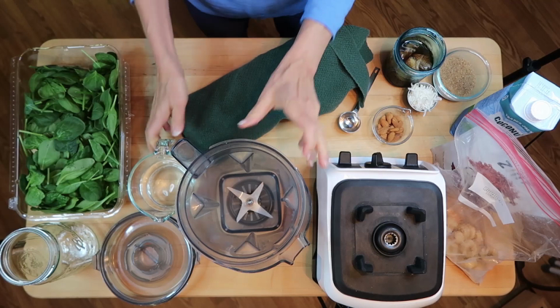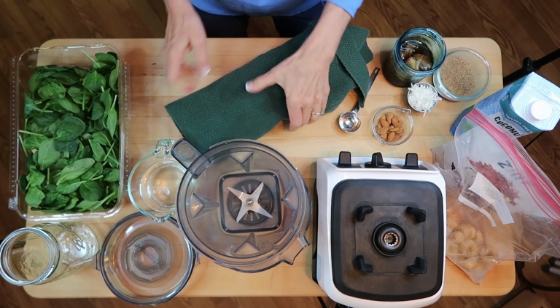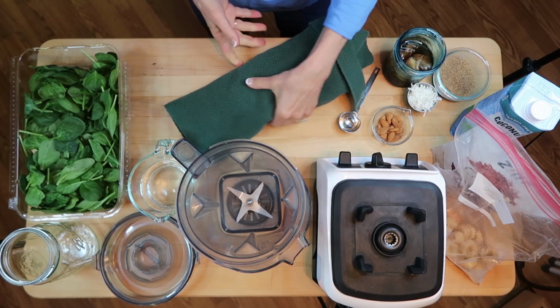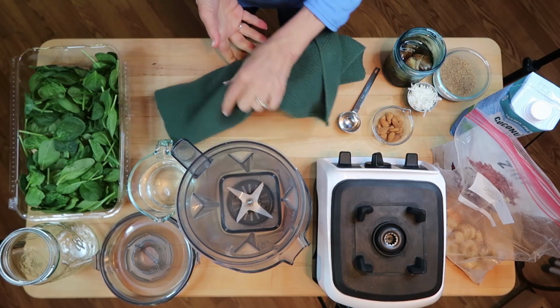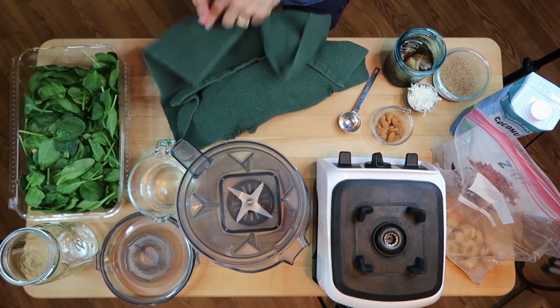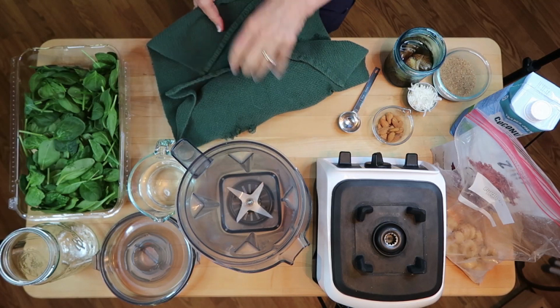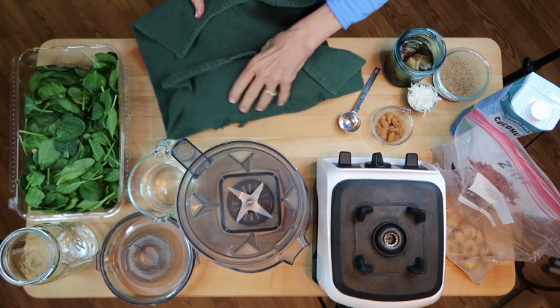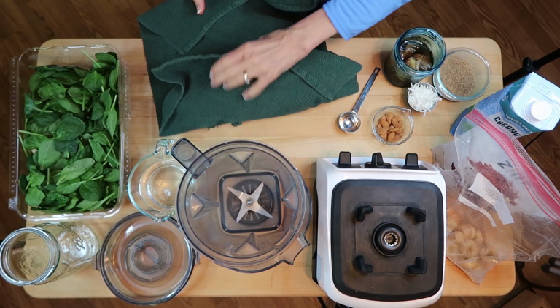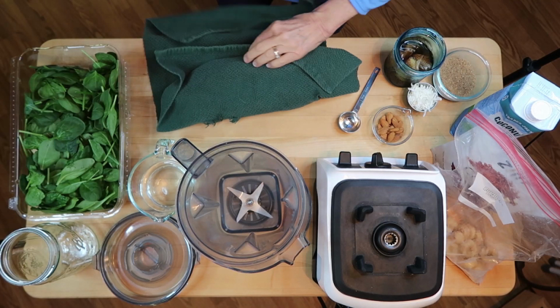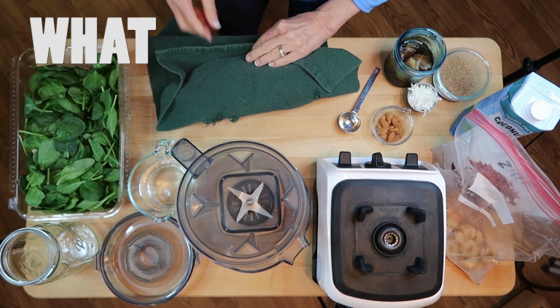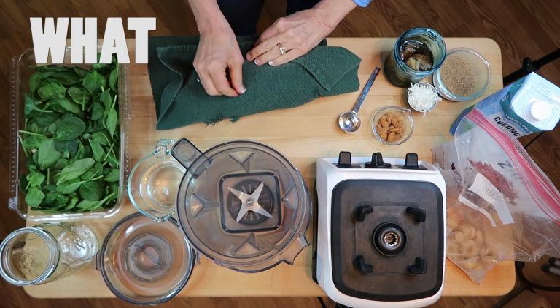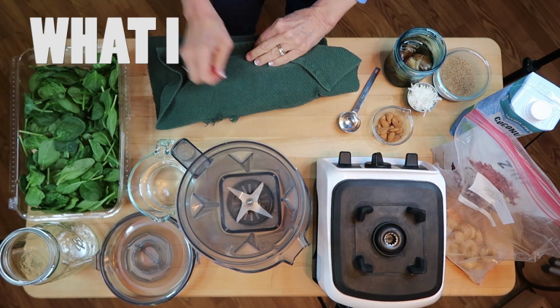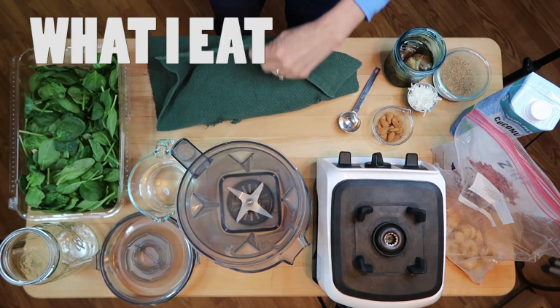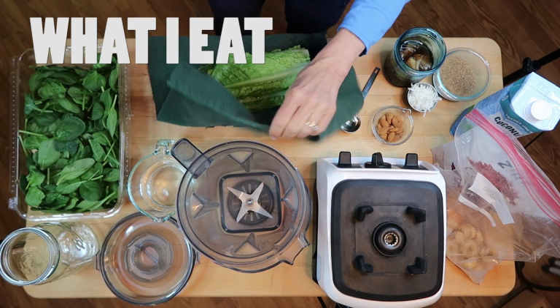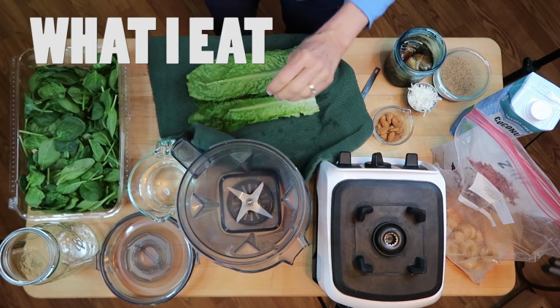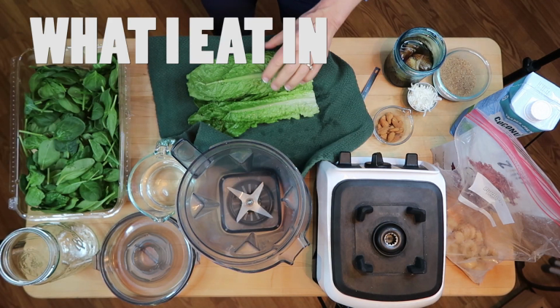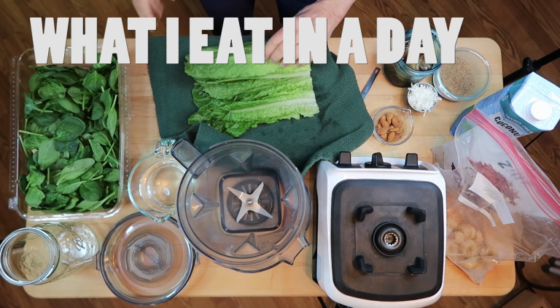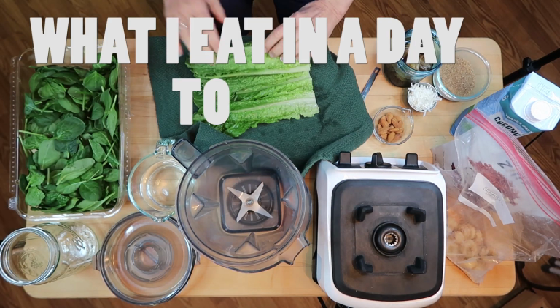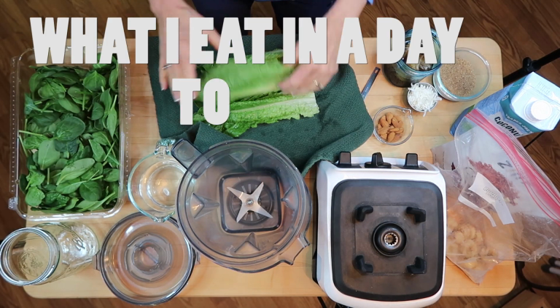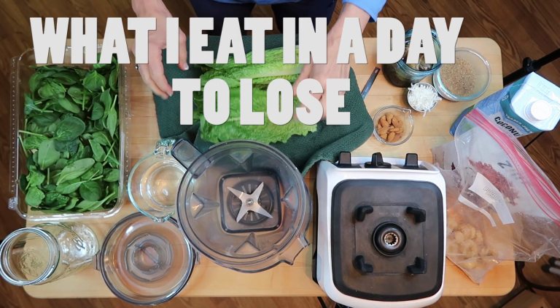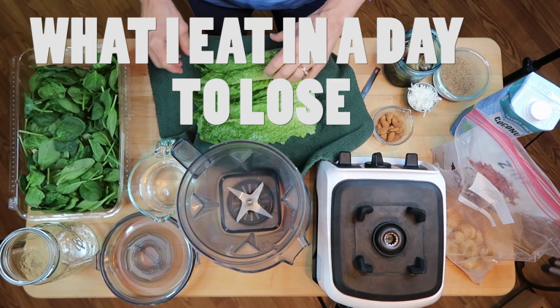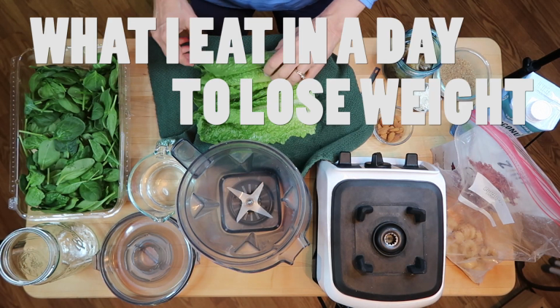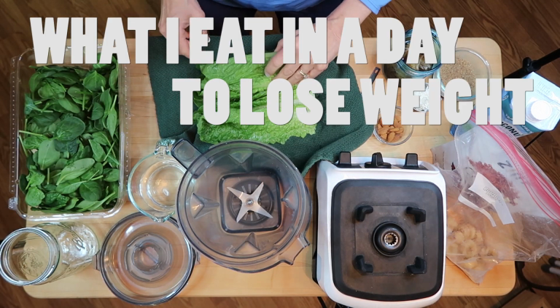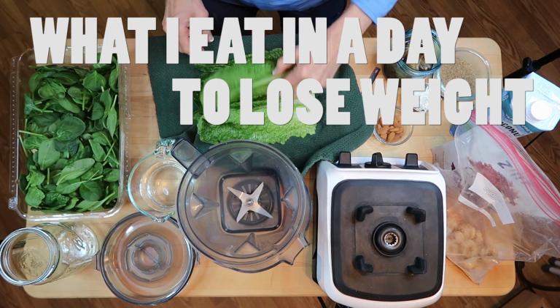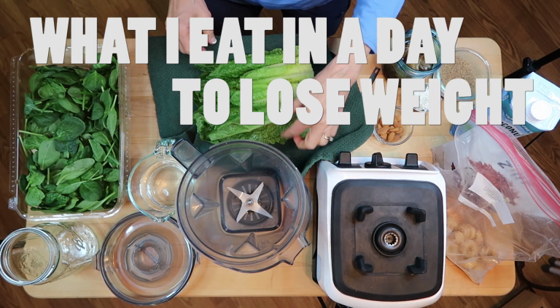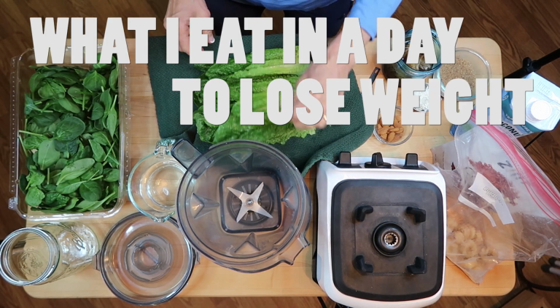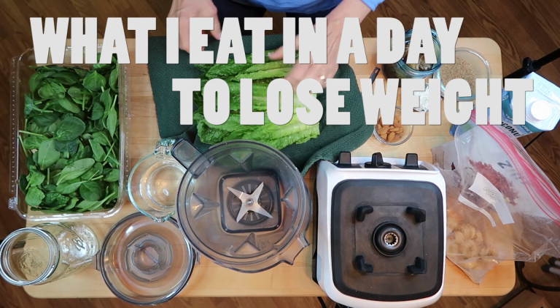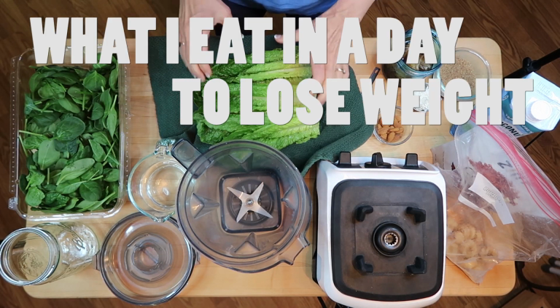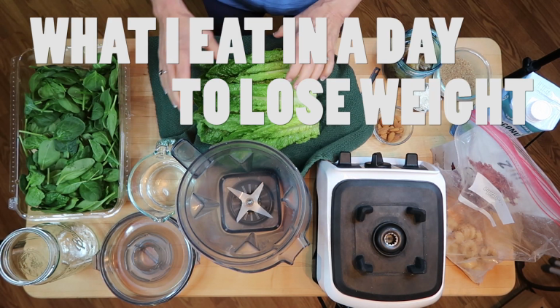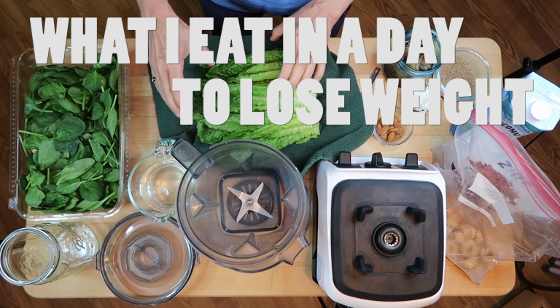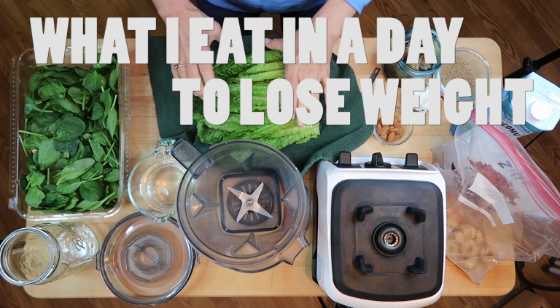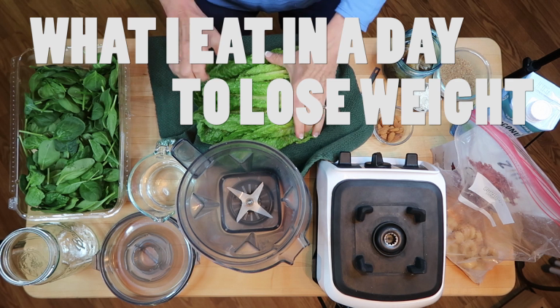Here we are again for another 'what I eat in a day to lose weight' on the Eat to Live Nutritarian Diet.